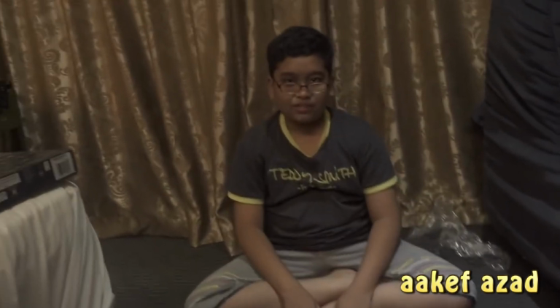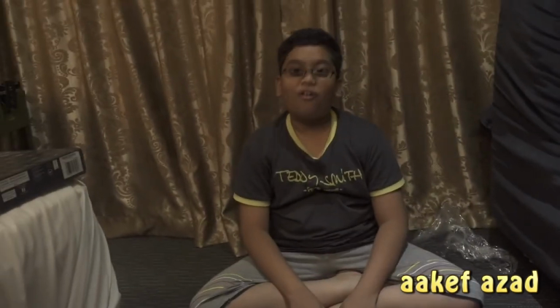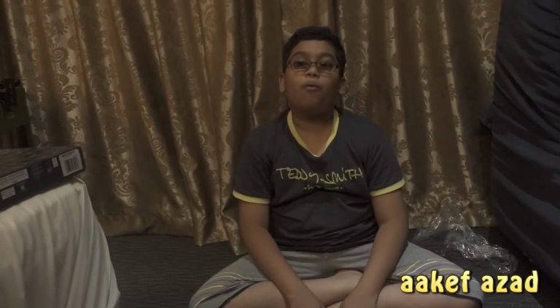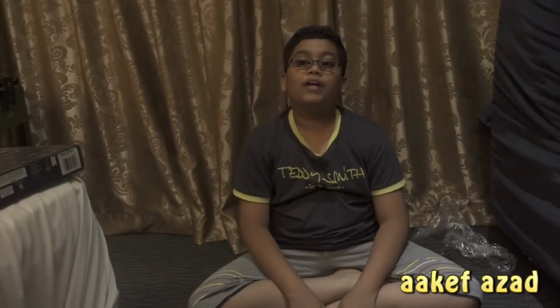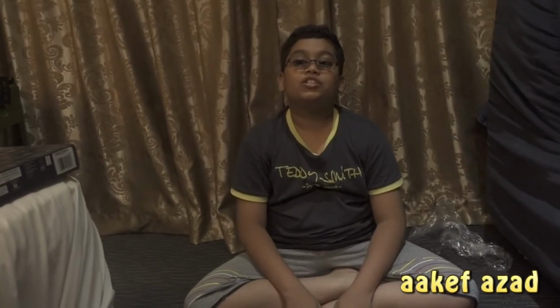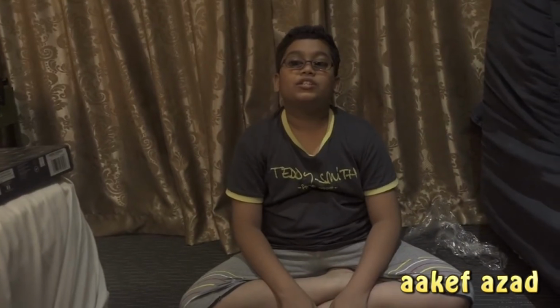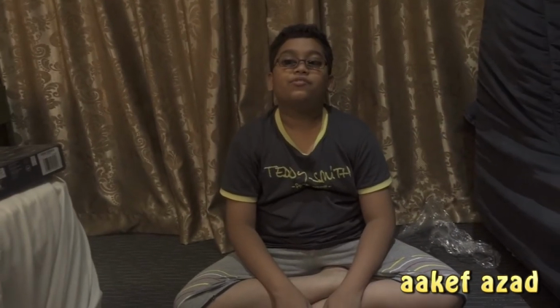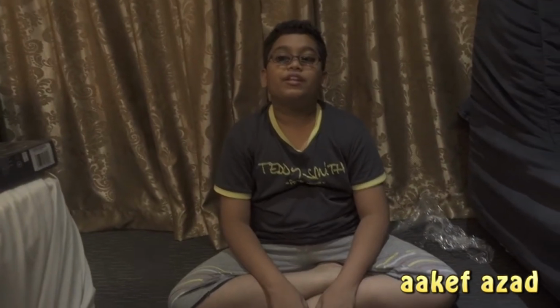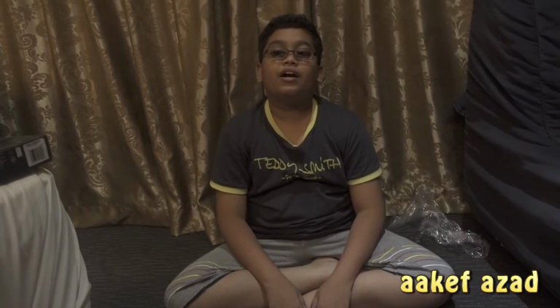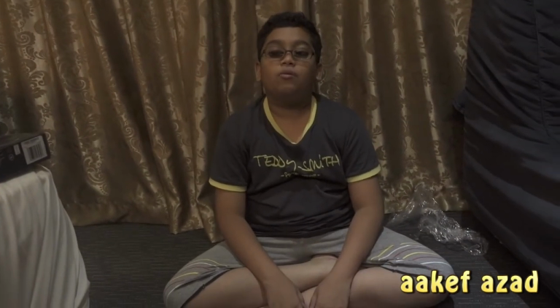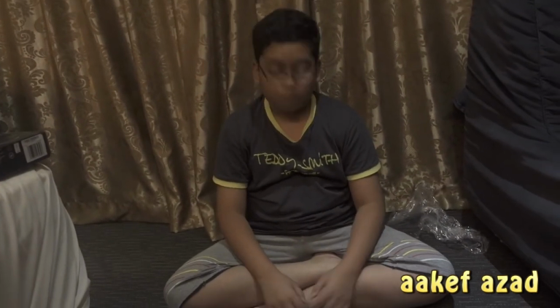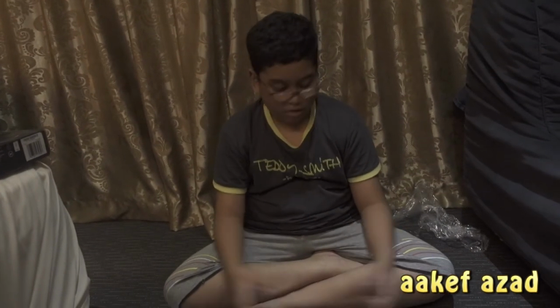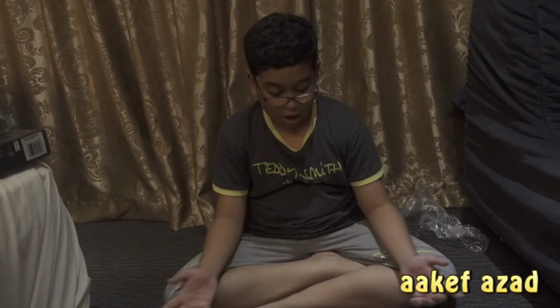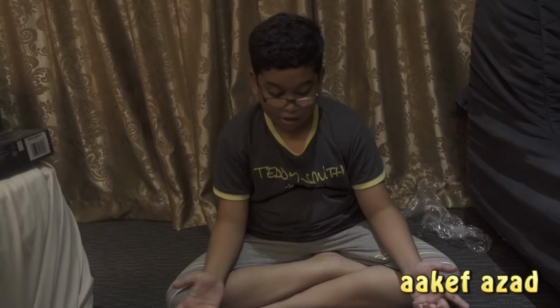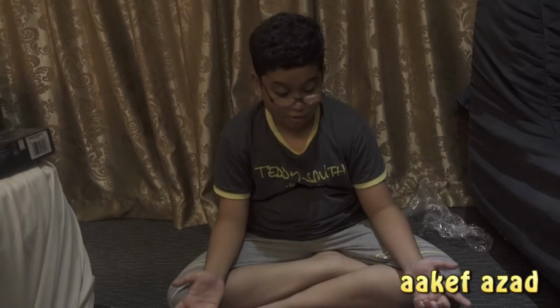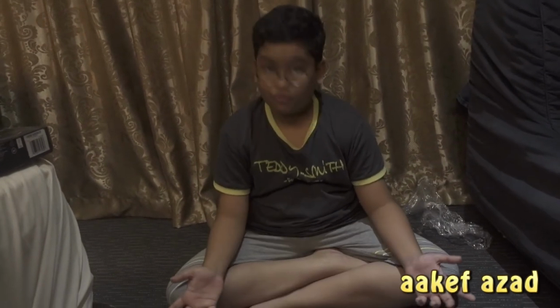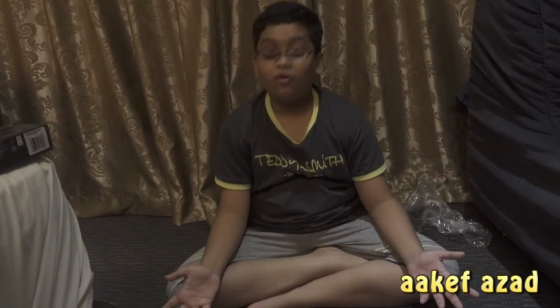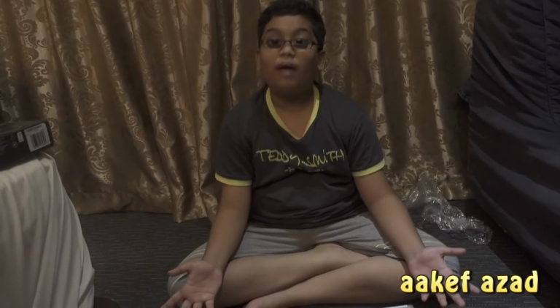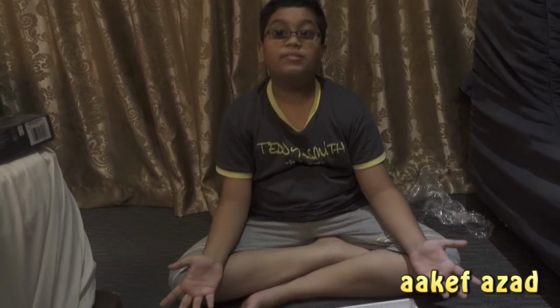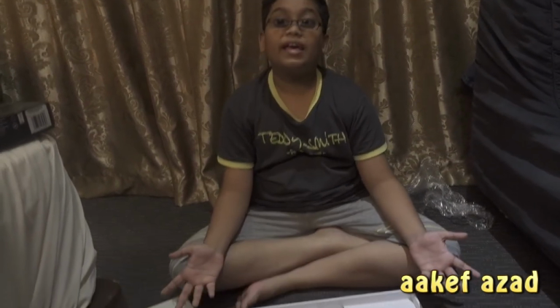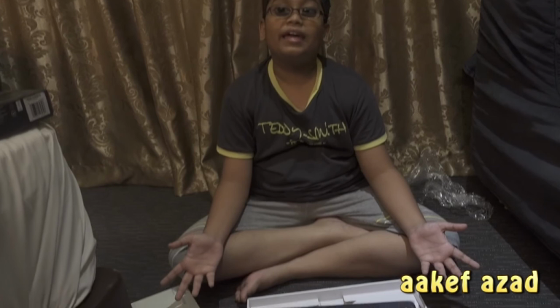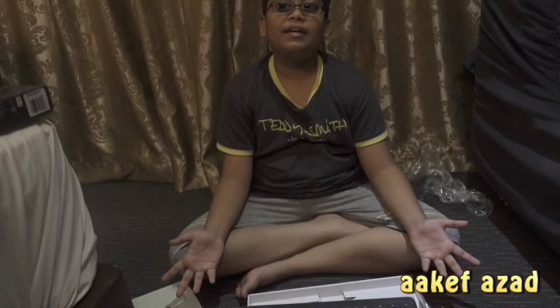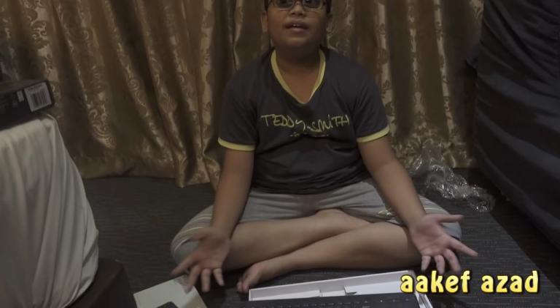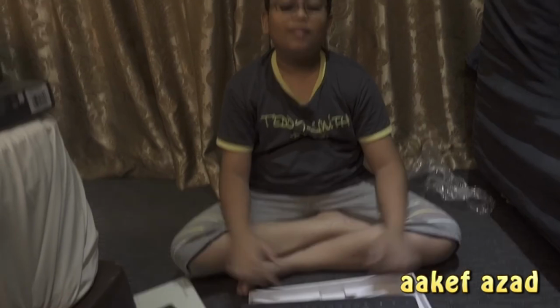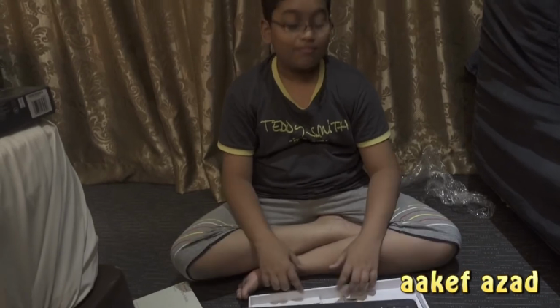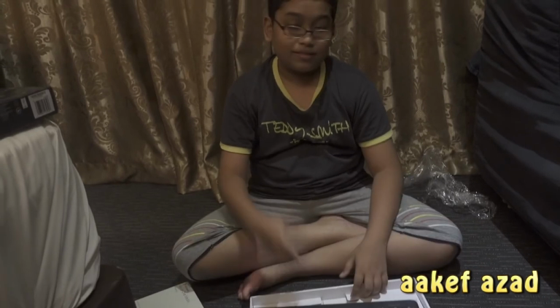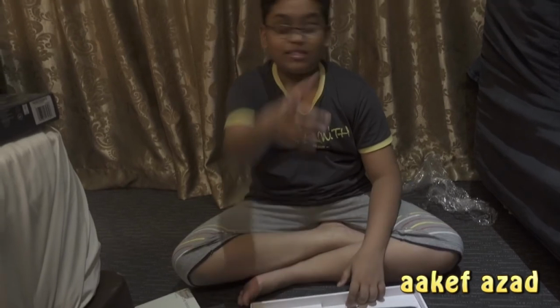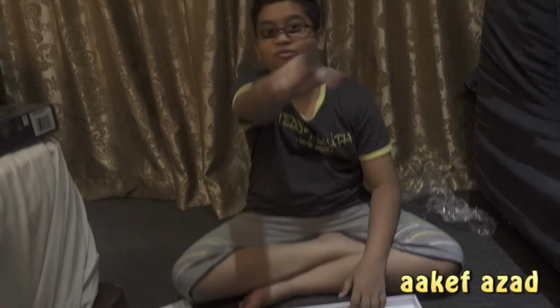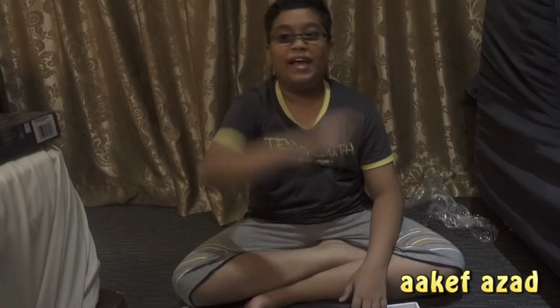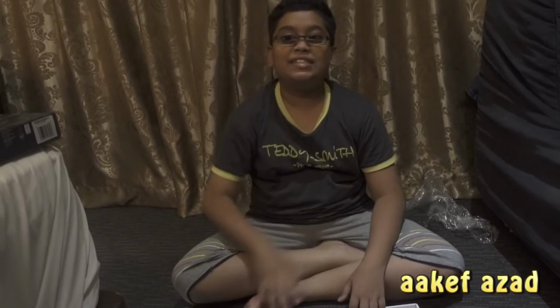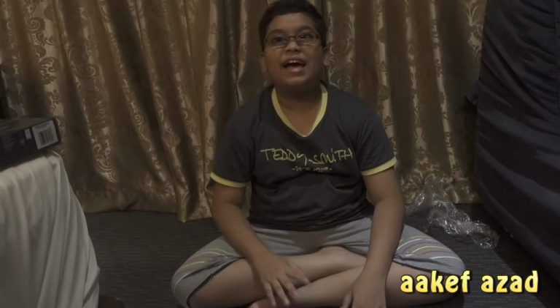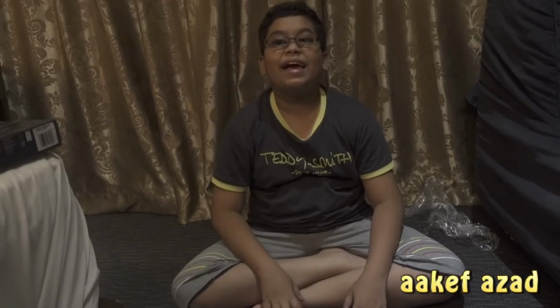Thank you guys for watching this video. This is not a review — see you next time.